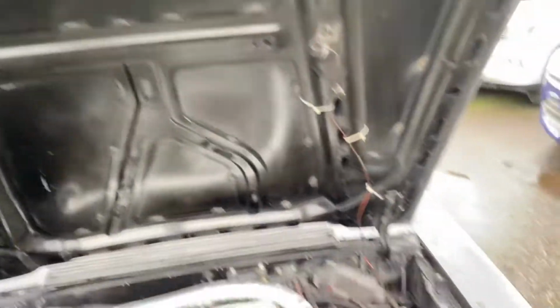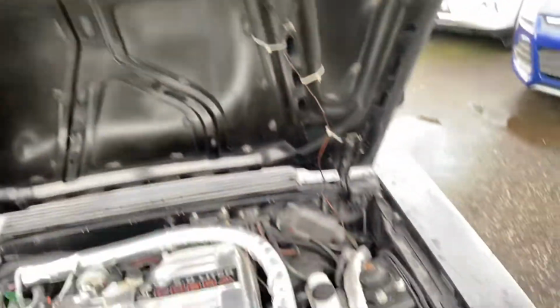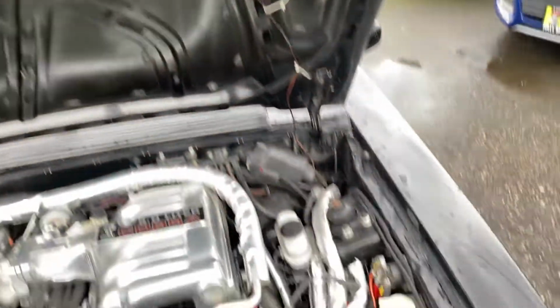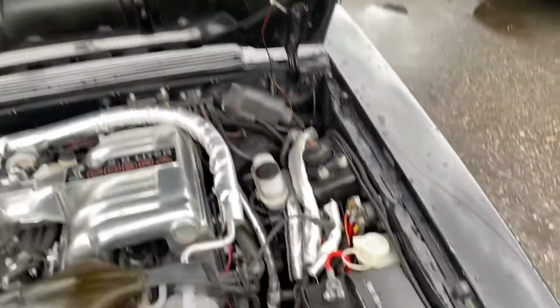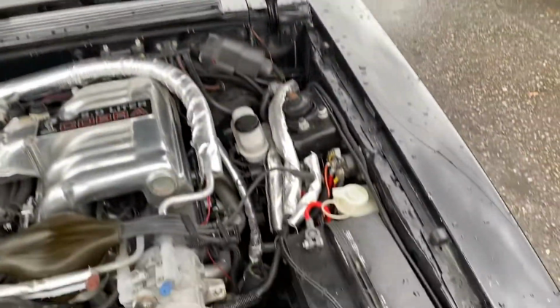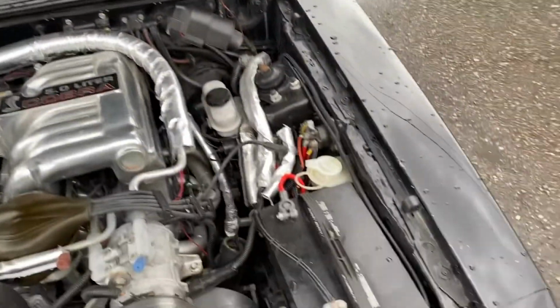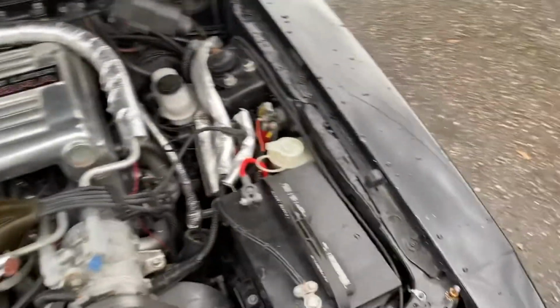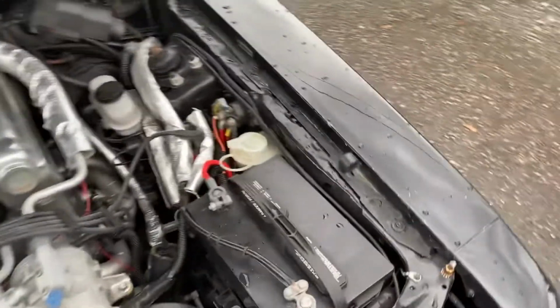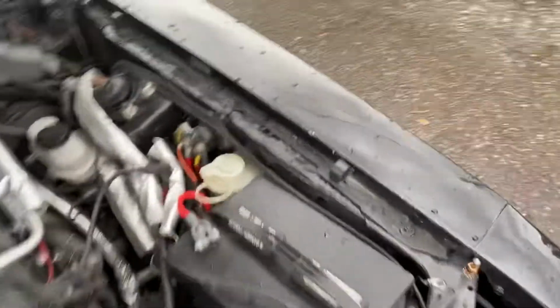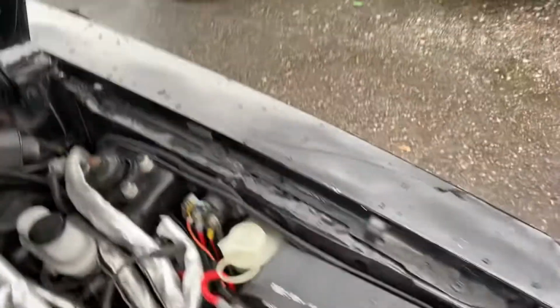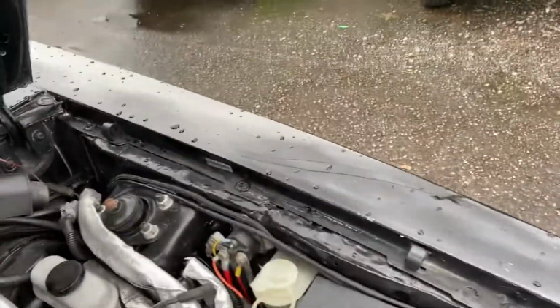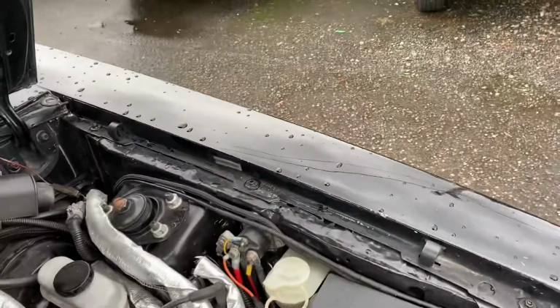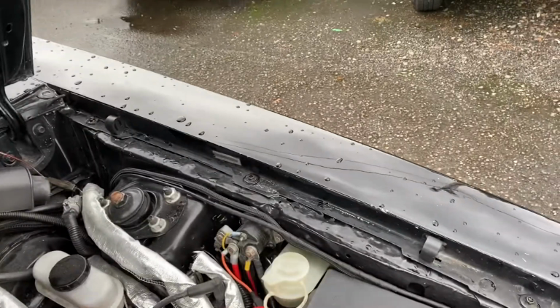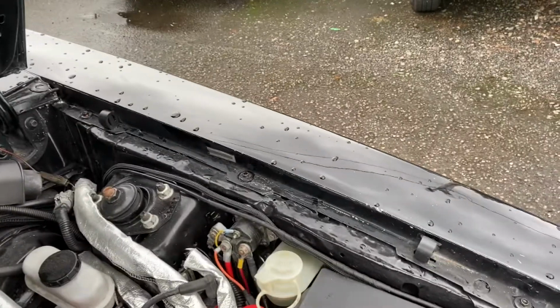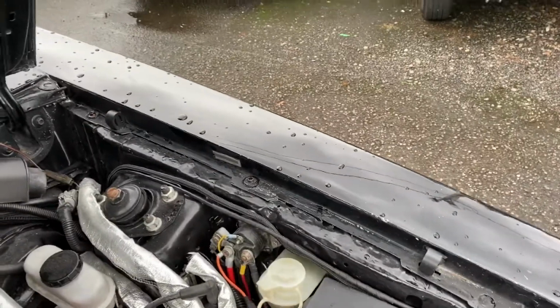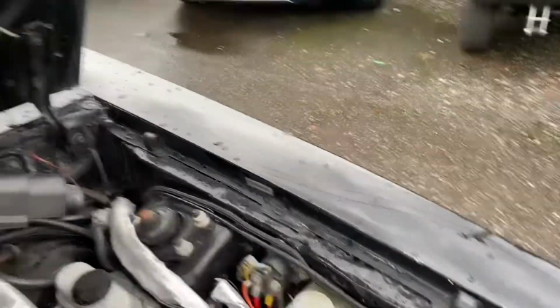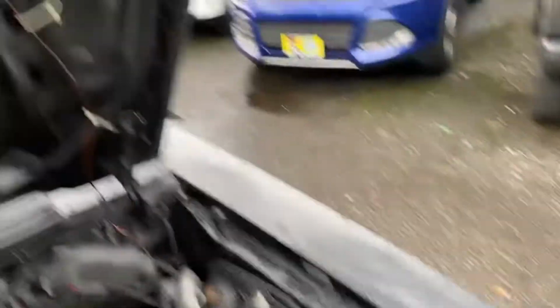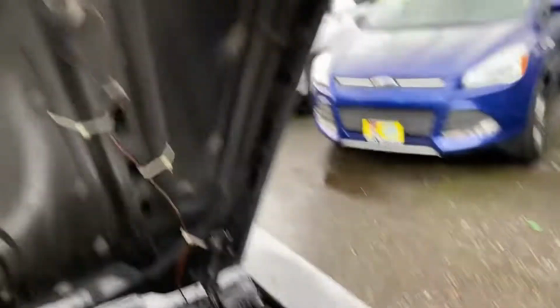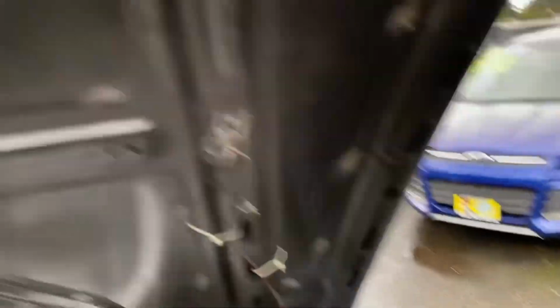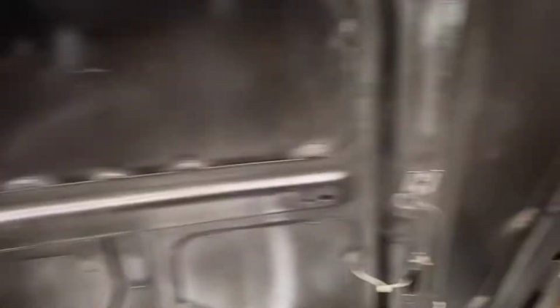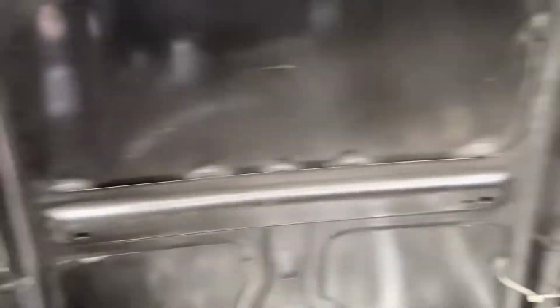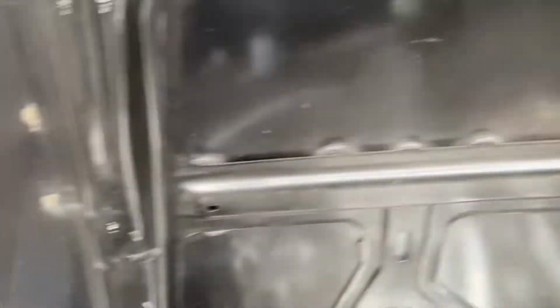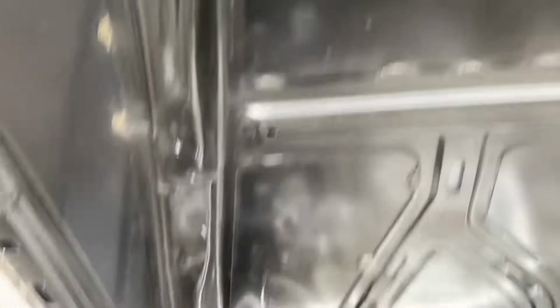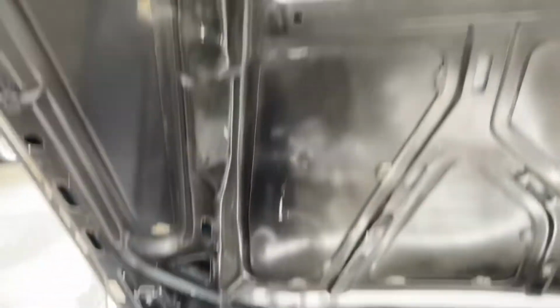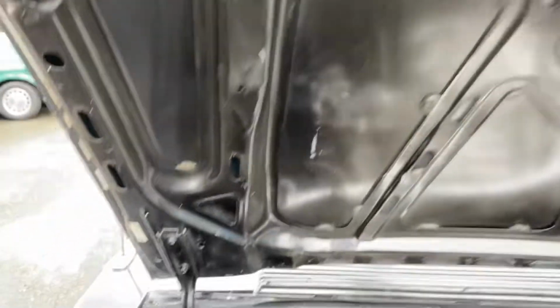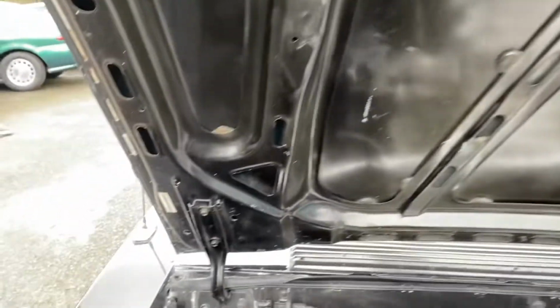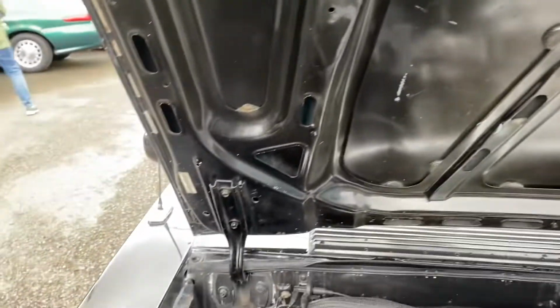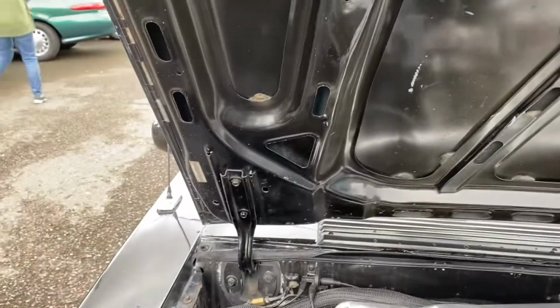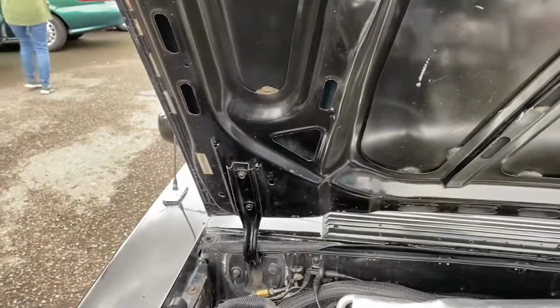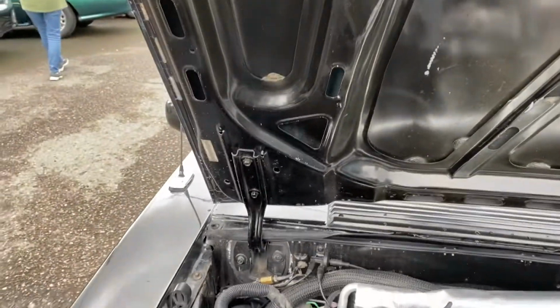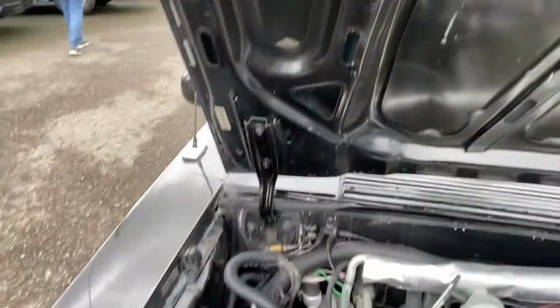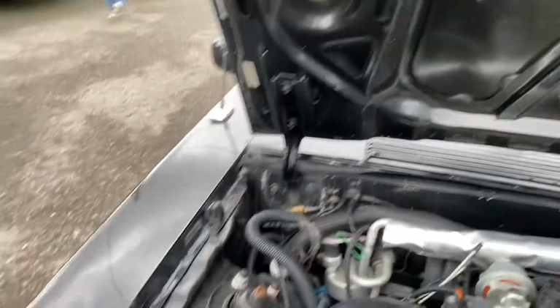Nice clean car, original fender tags, original foot tags.